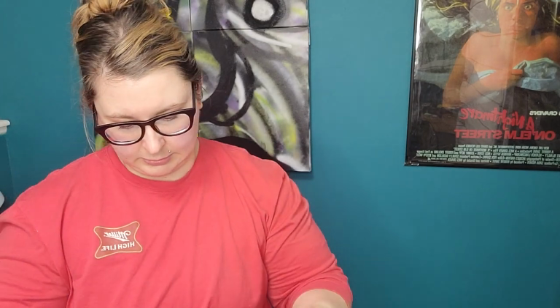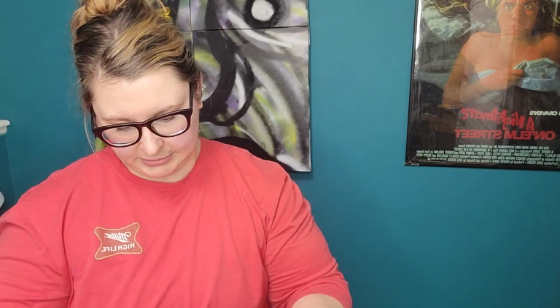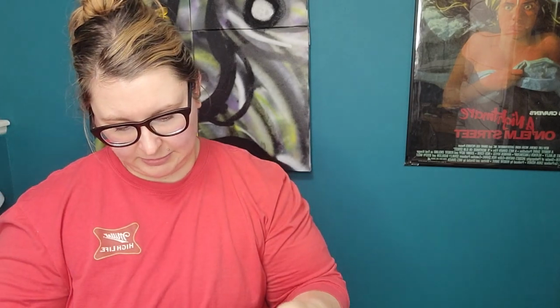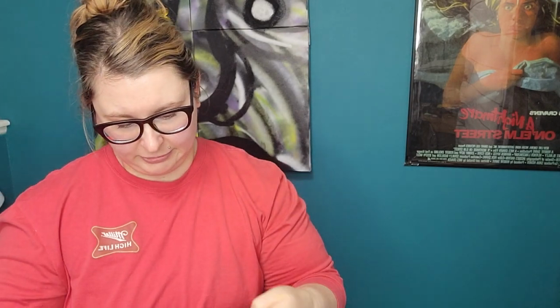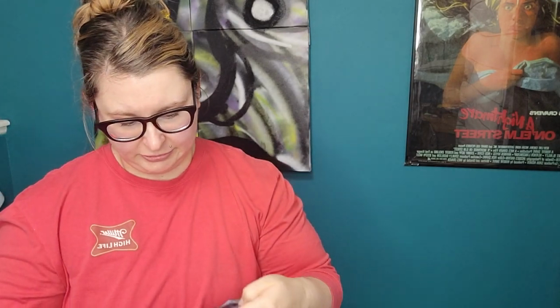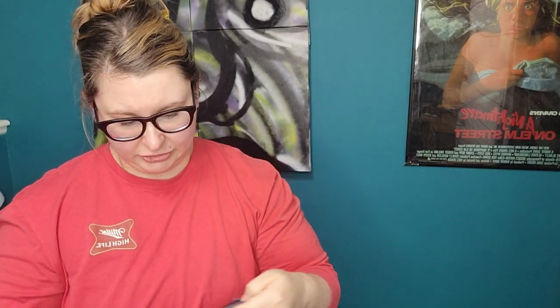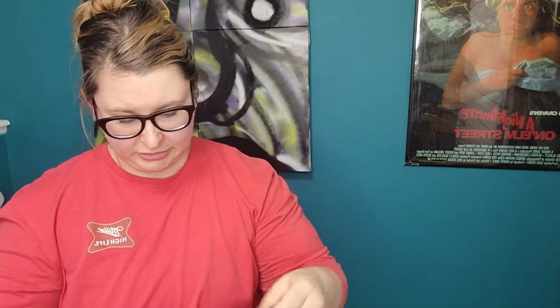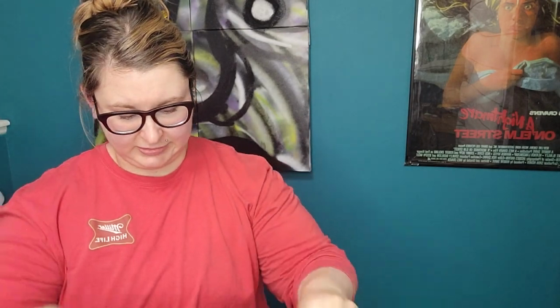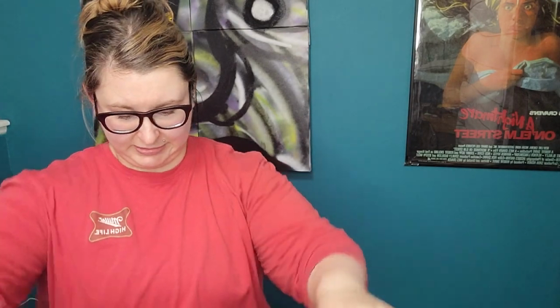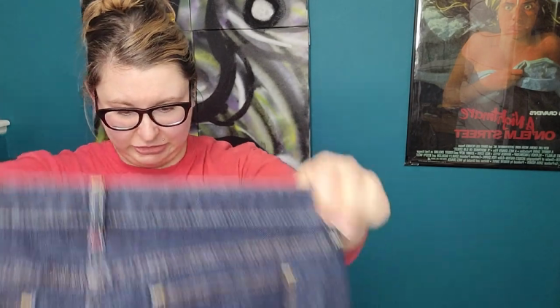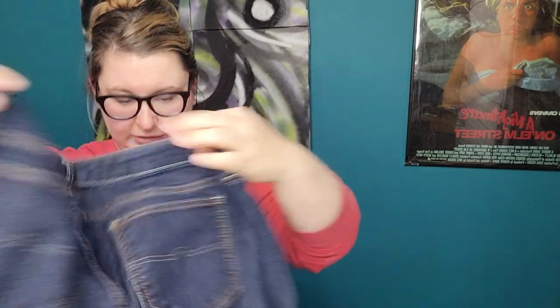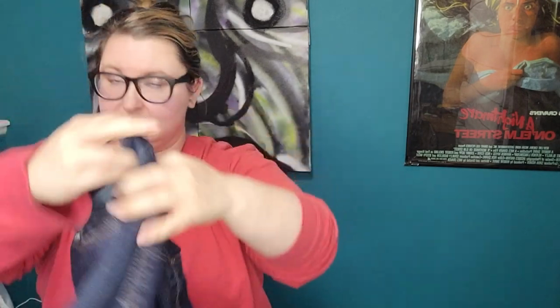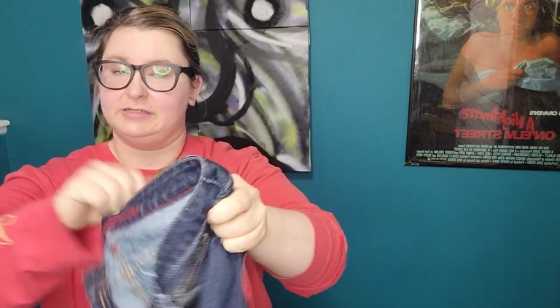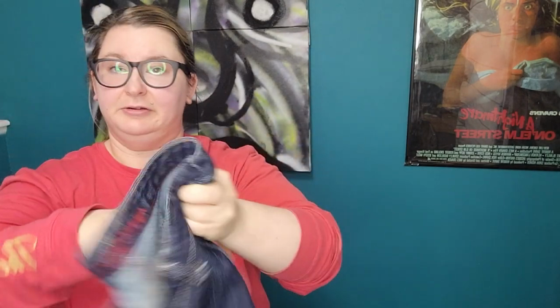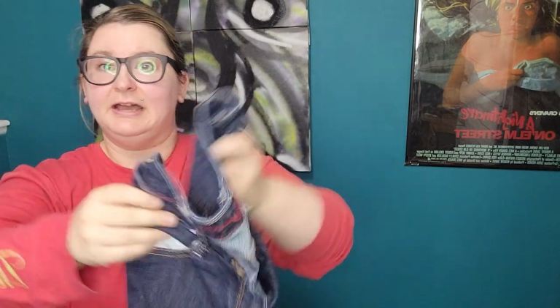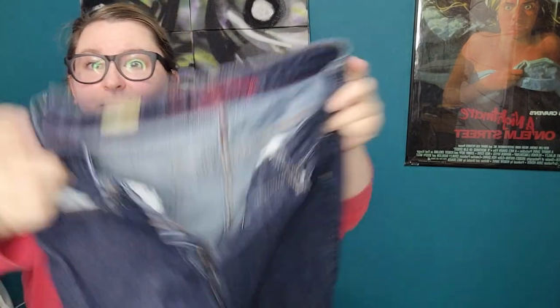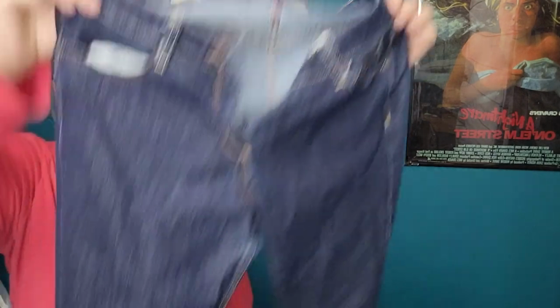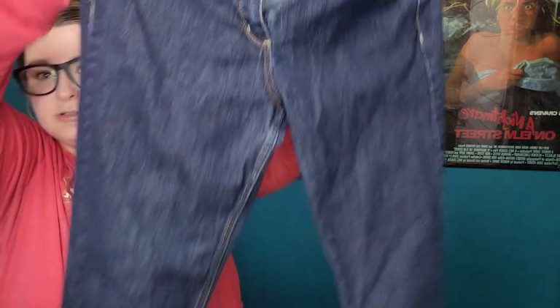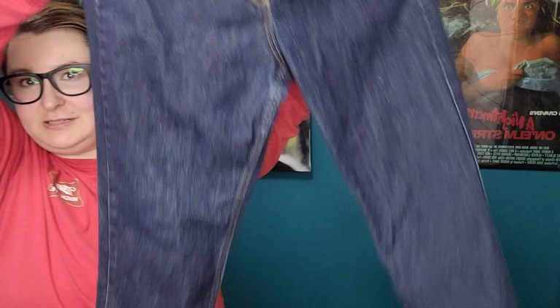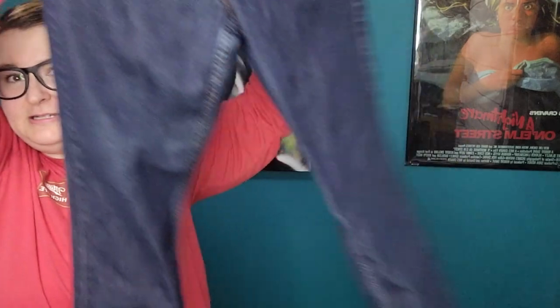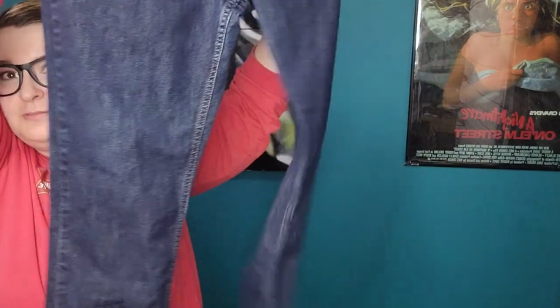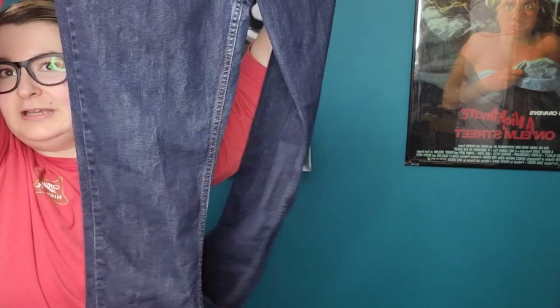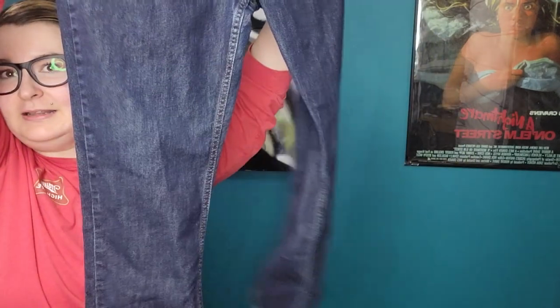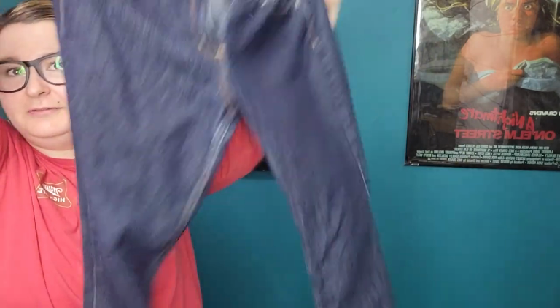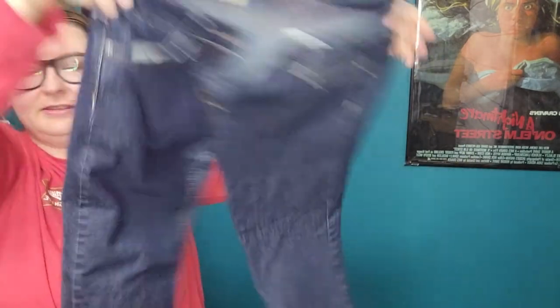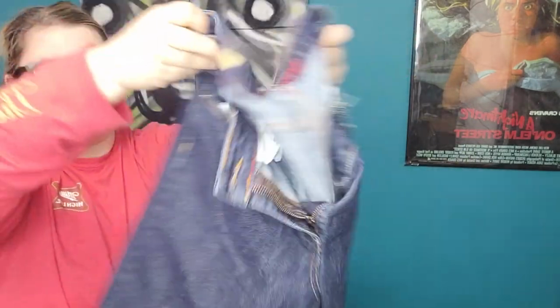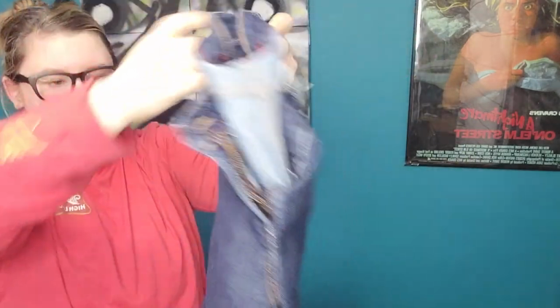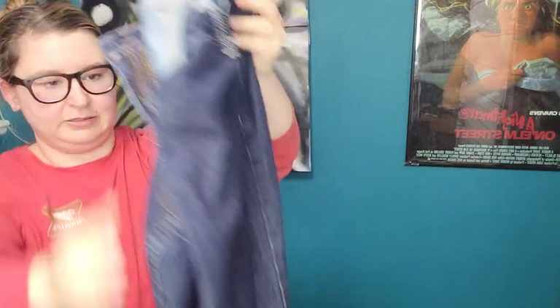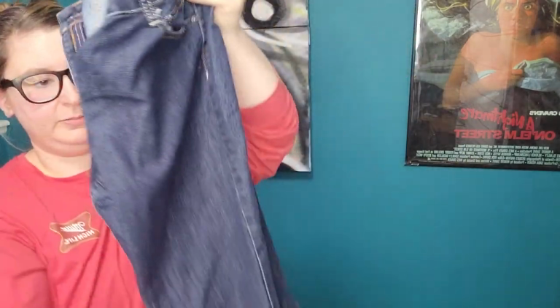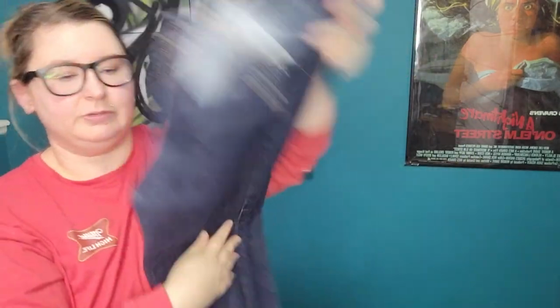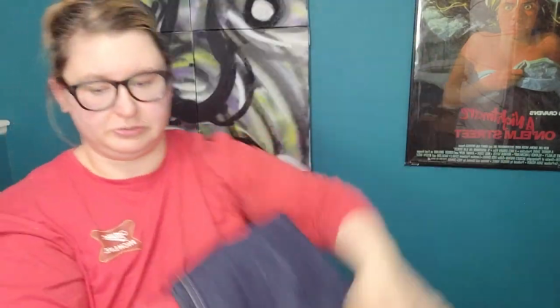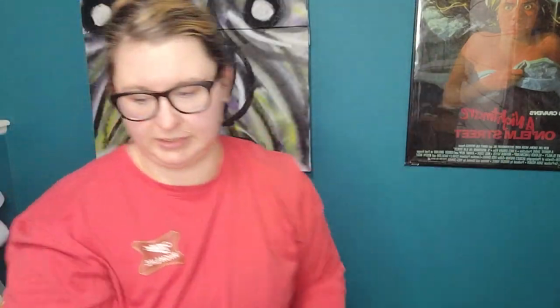Next up, Arizona jeans skinny jeans. I can tell you right now I'm not going to waste my time doing anything with these — they're going to be re-donated.